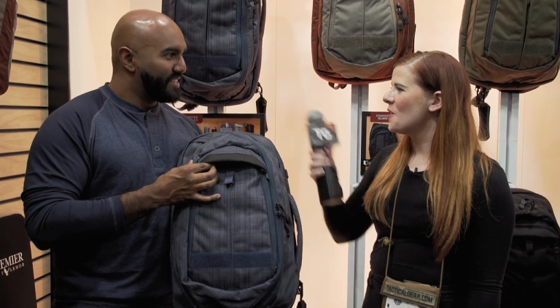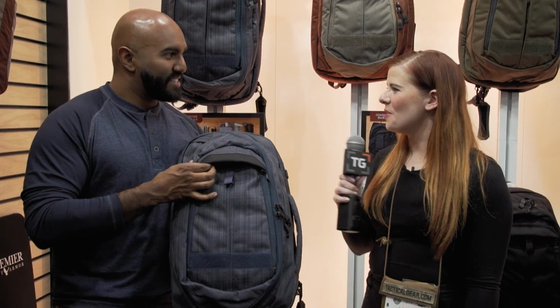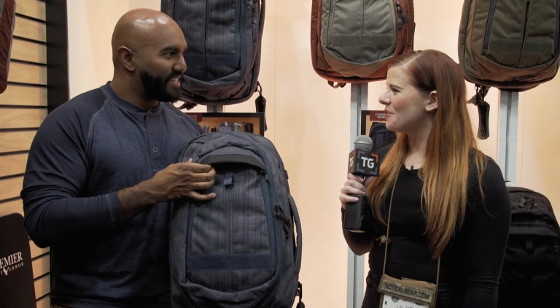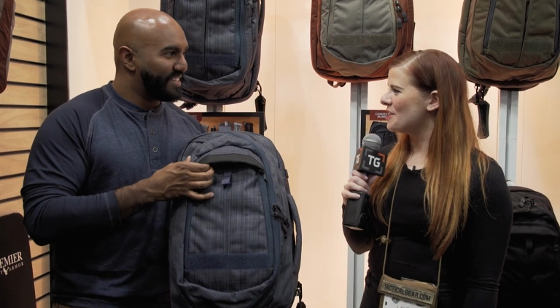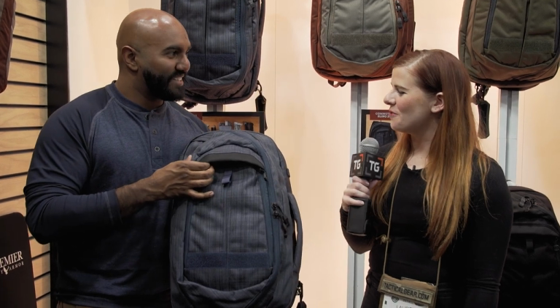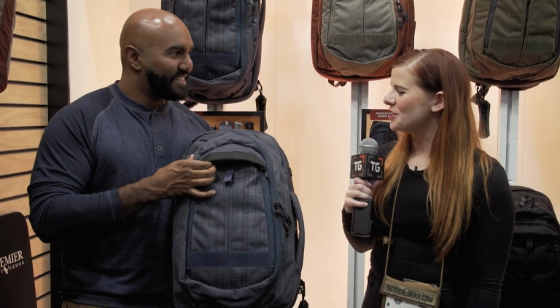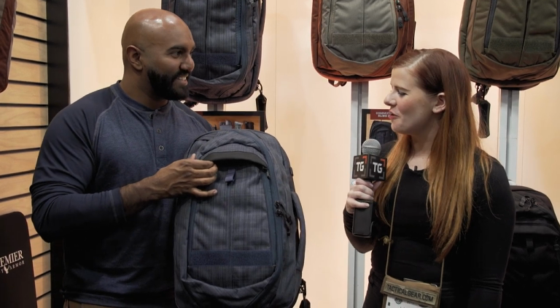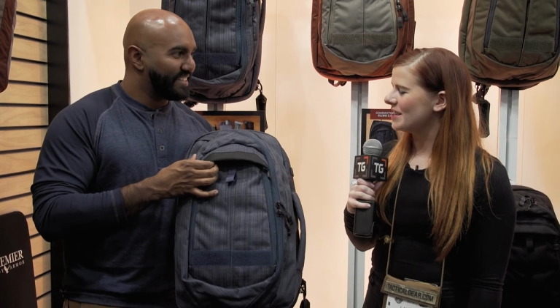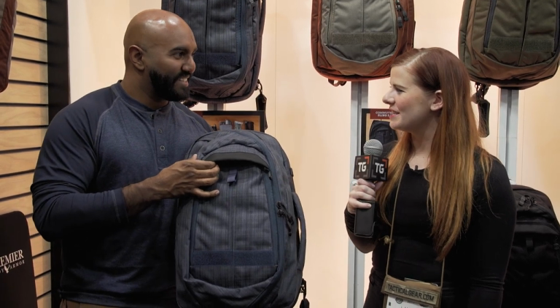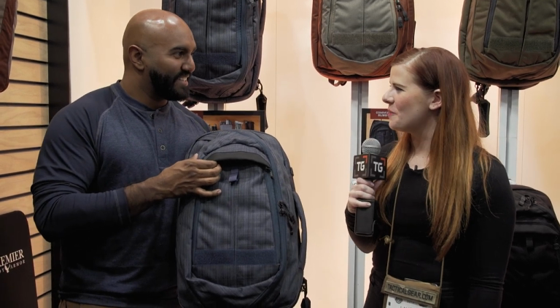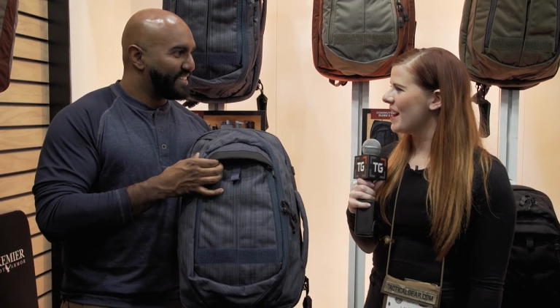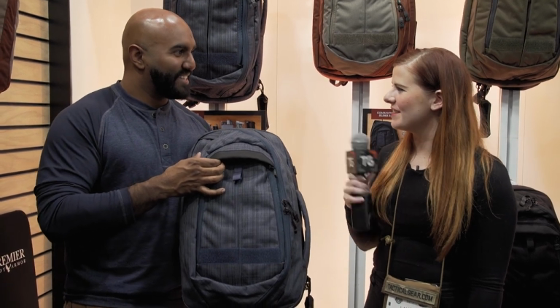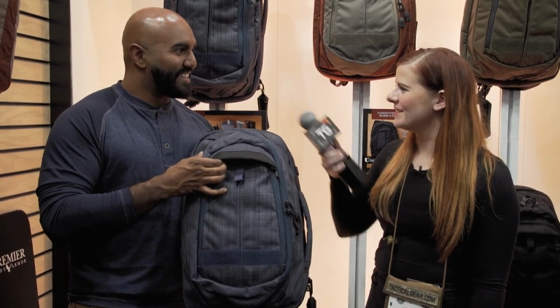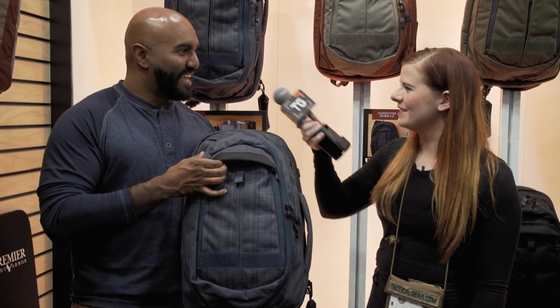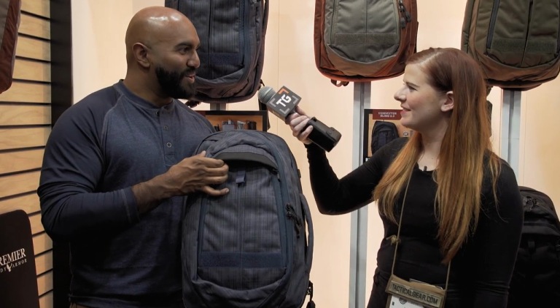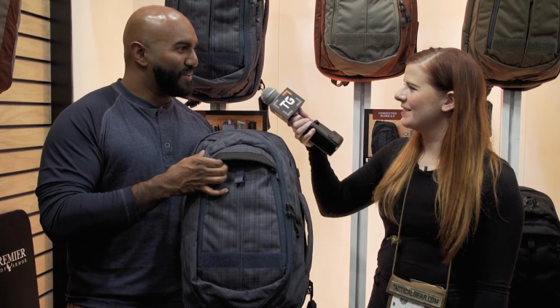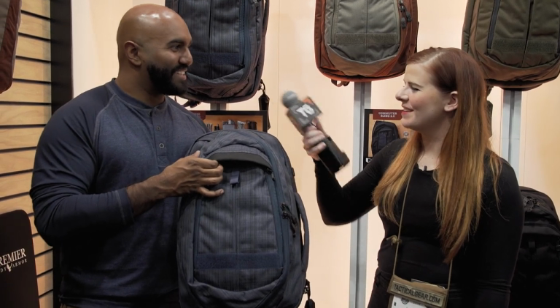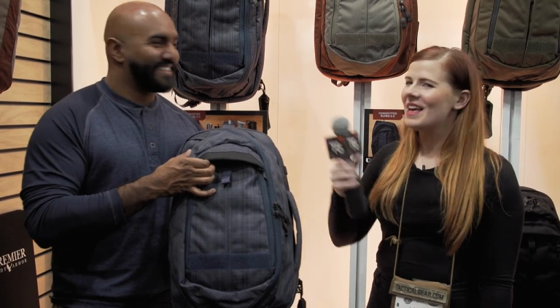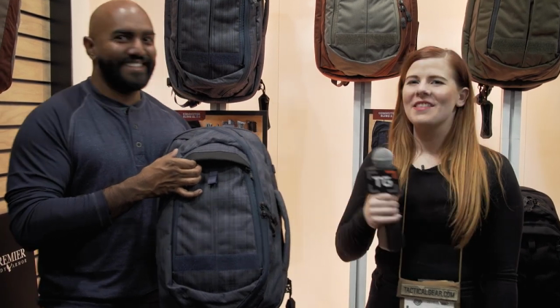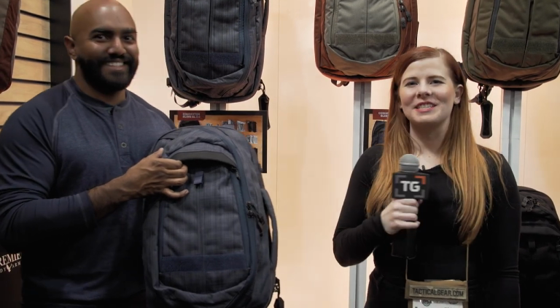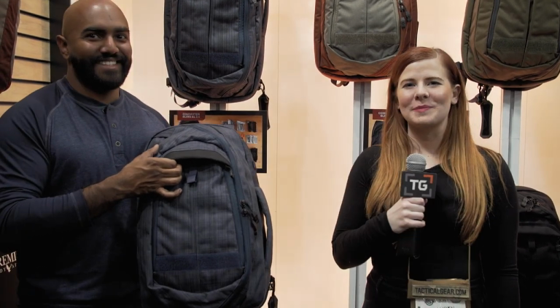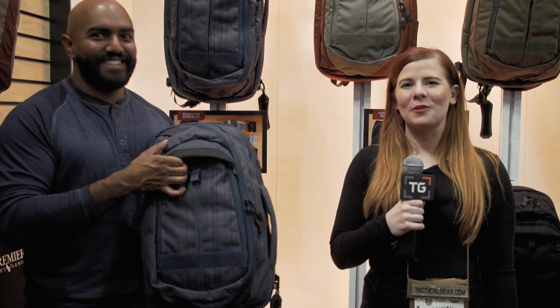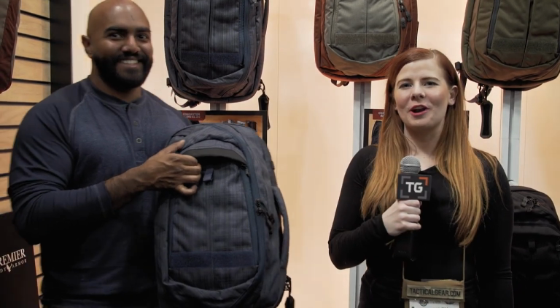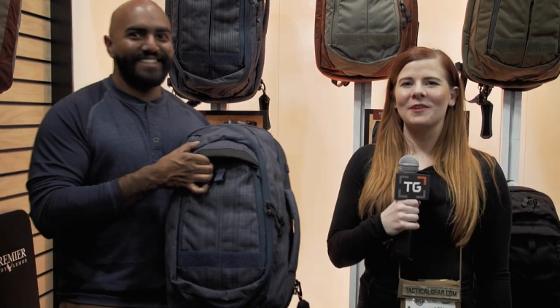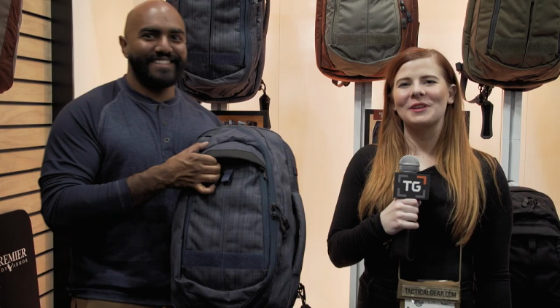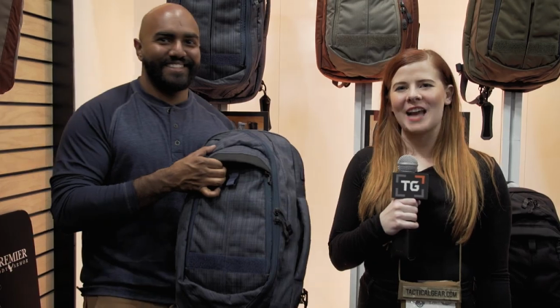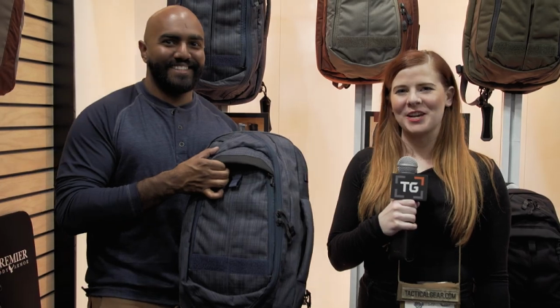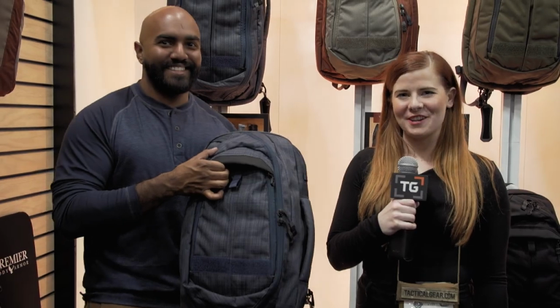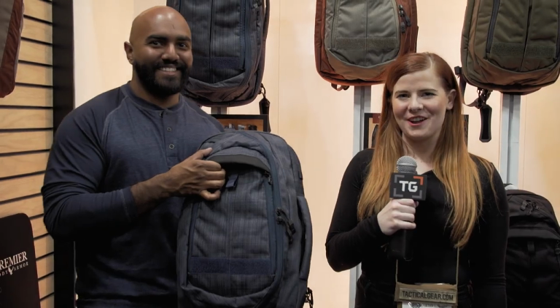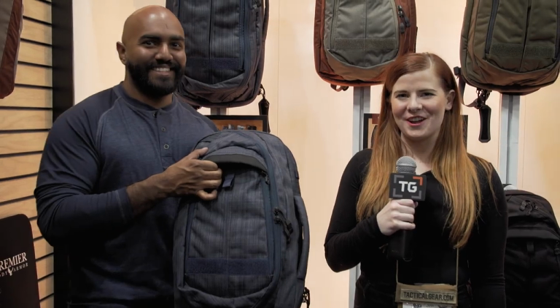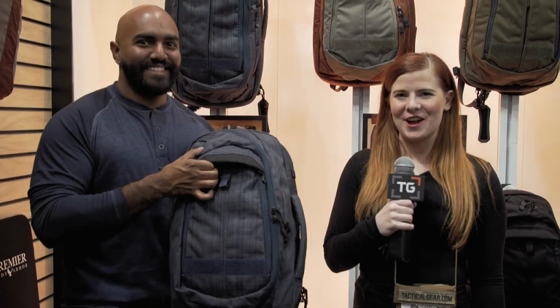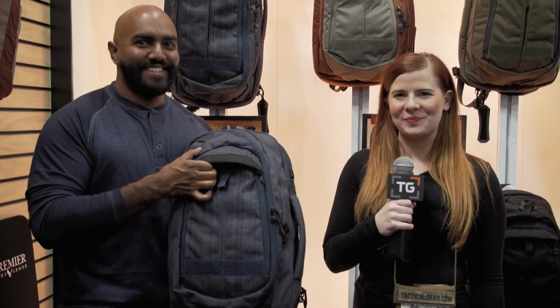Well, thank you for showing us these new bags. Thank you. This has been Lauren with tacticalgear.com.